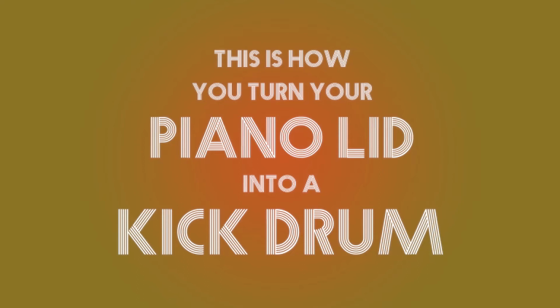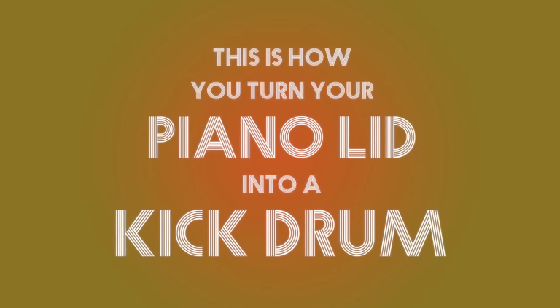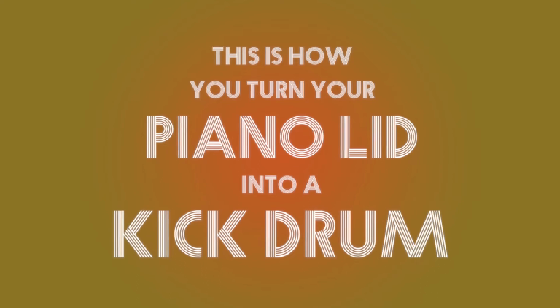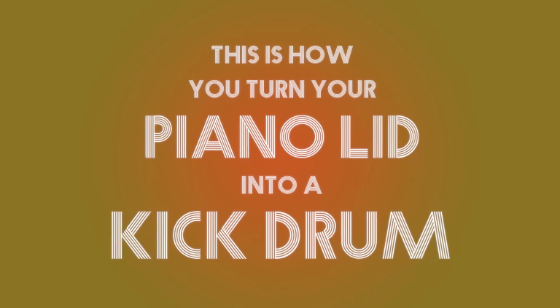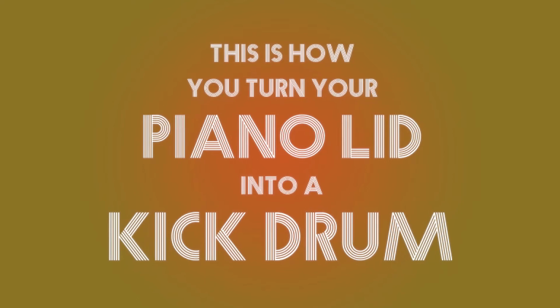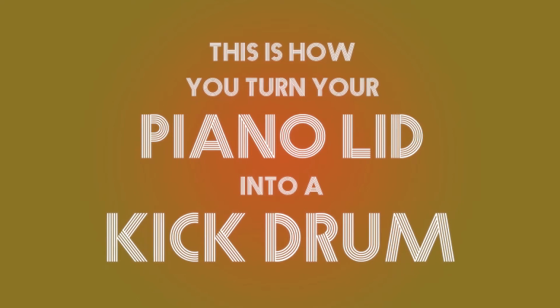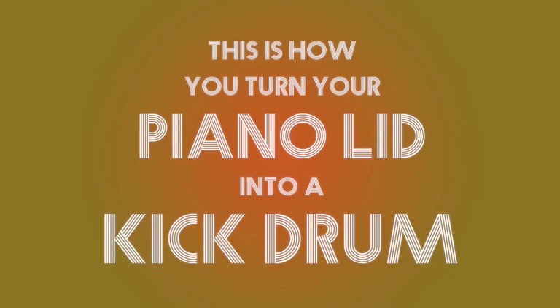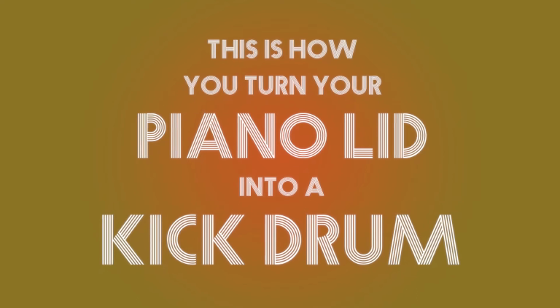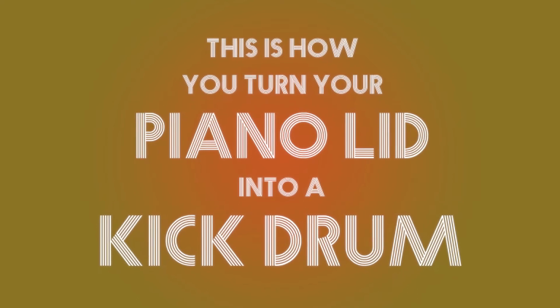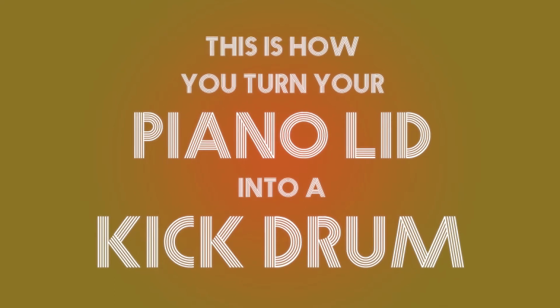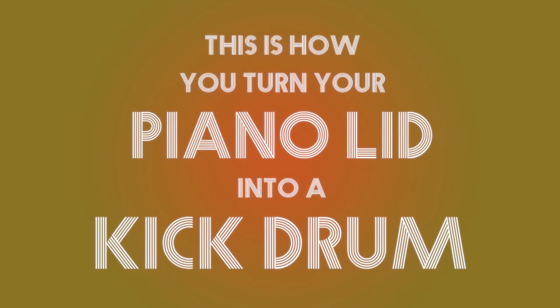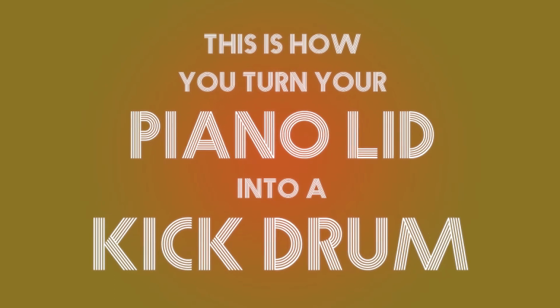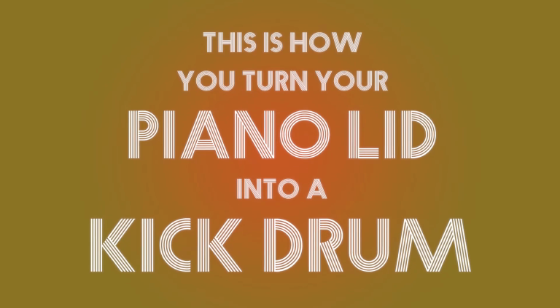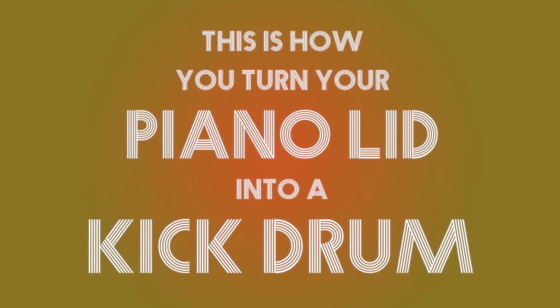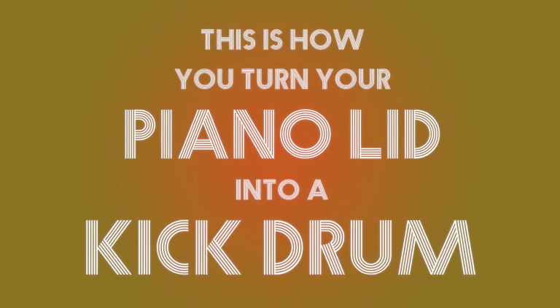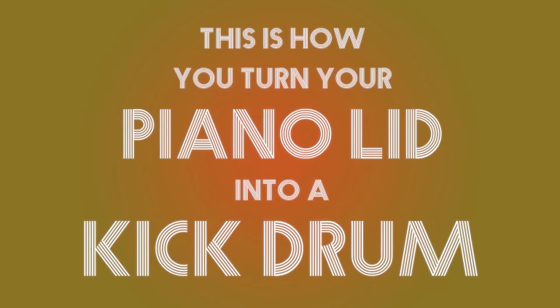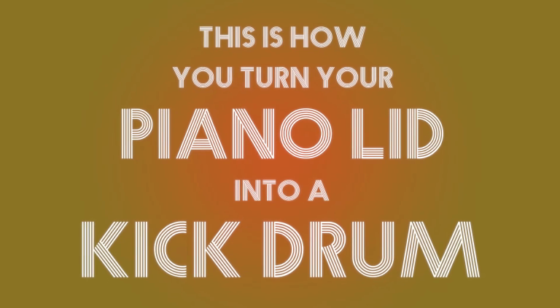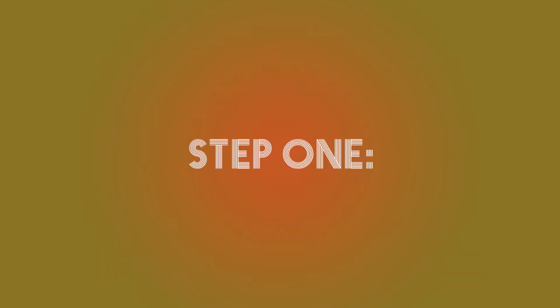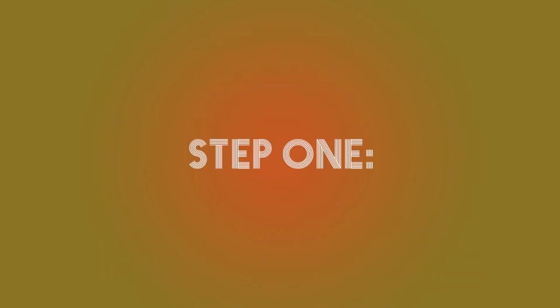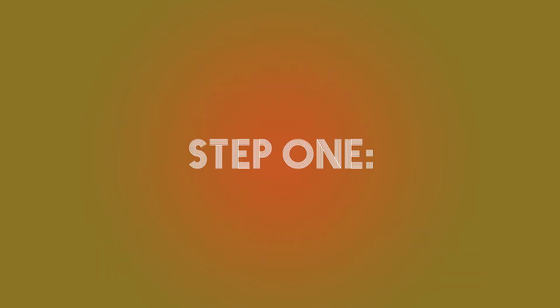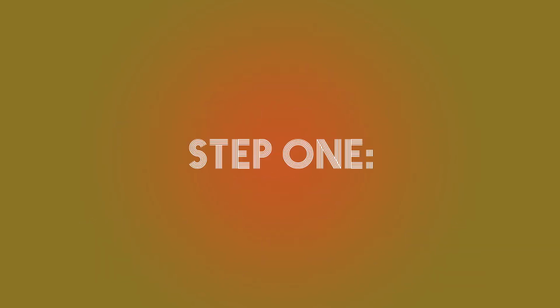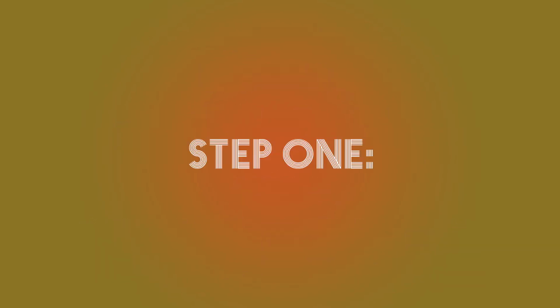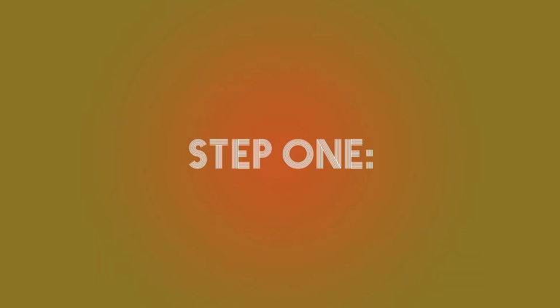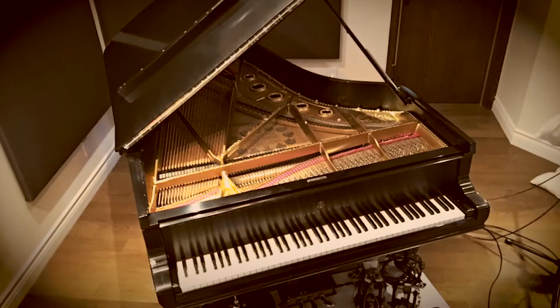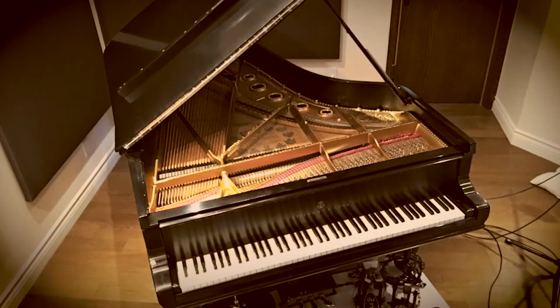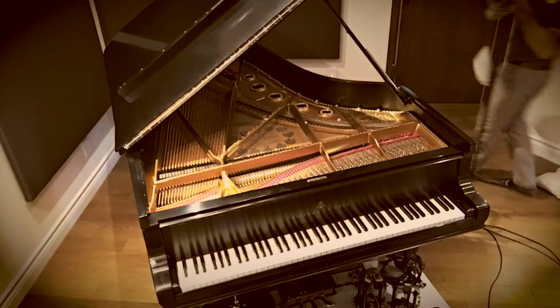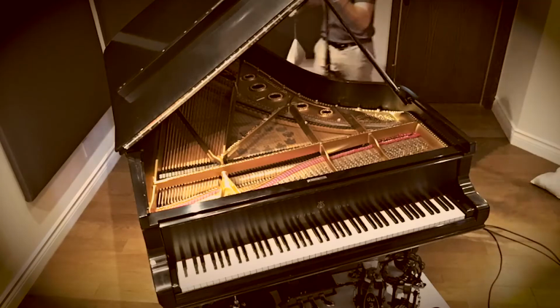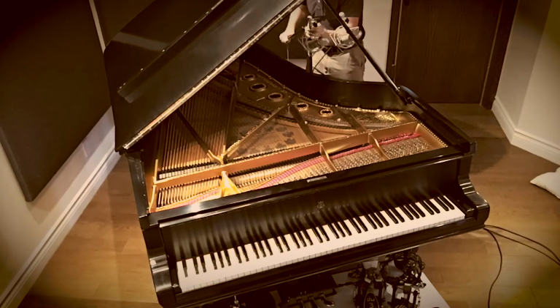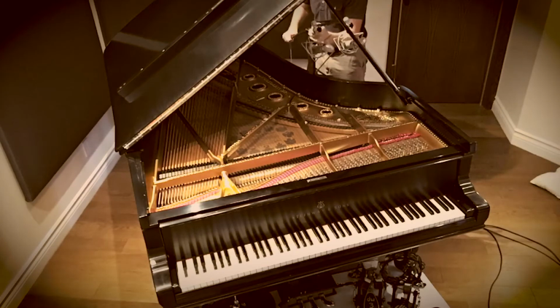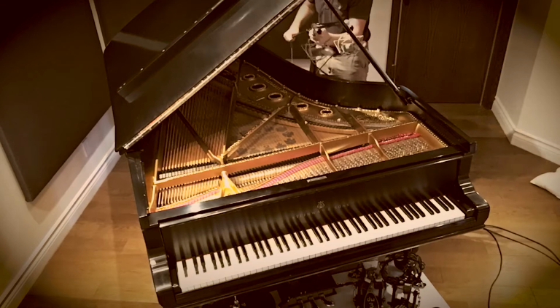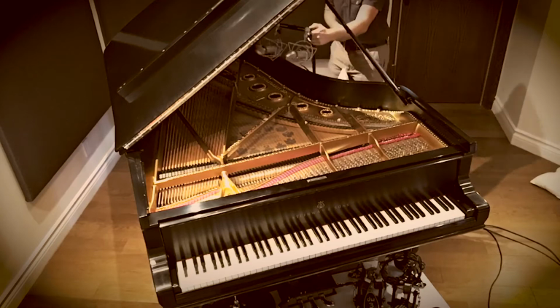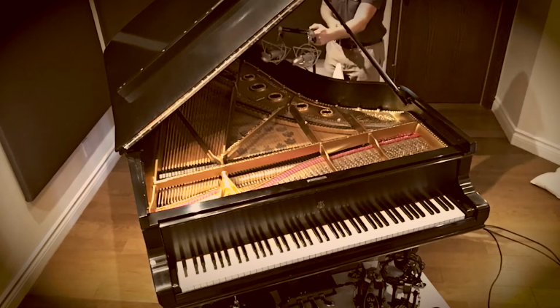This is how you turn your piano lid into a kick drum! Step 1: Set up your piano mics just like this.